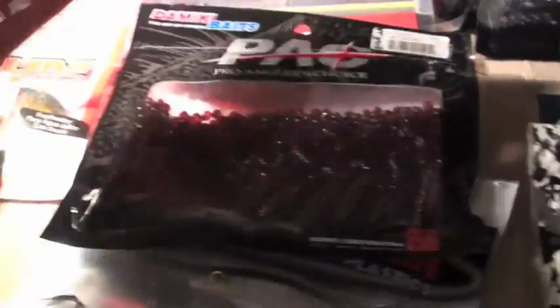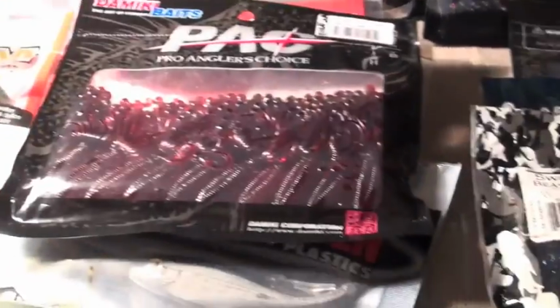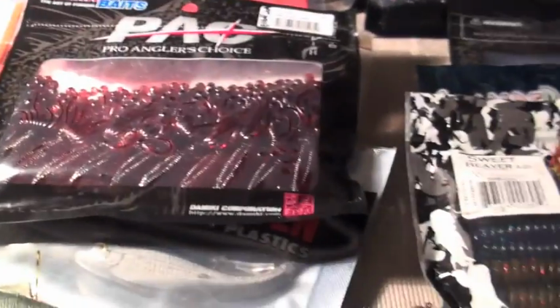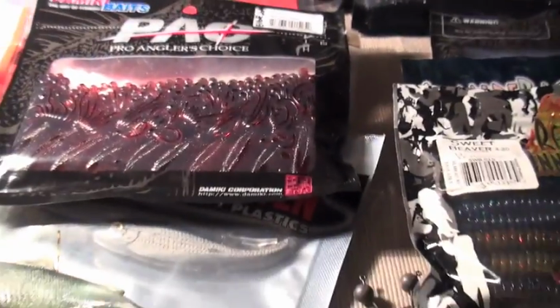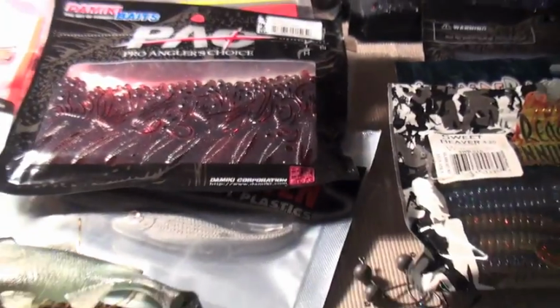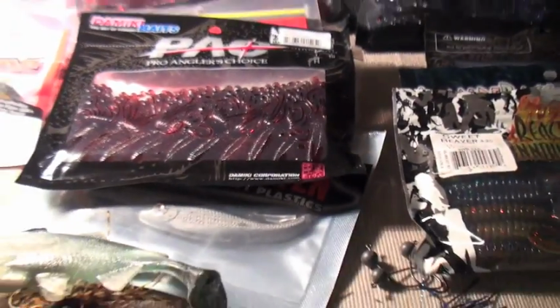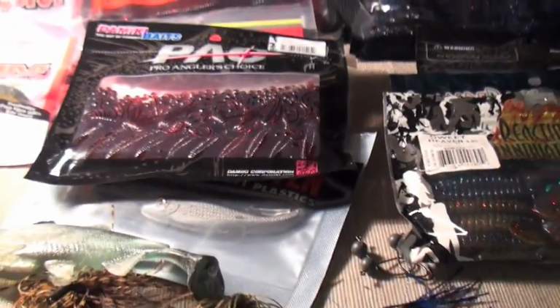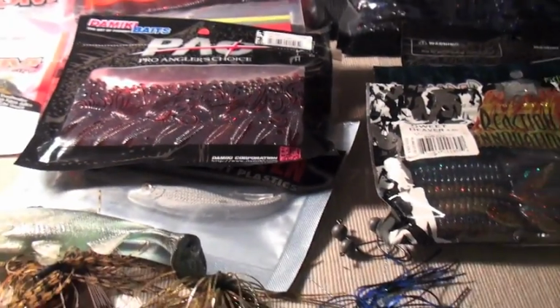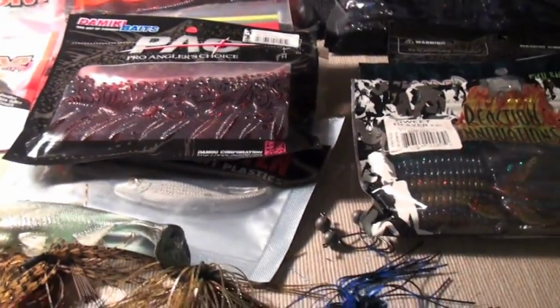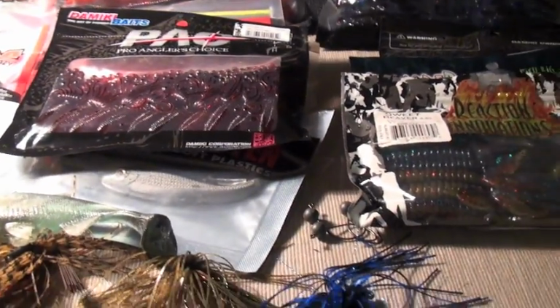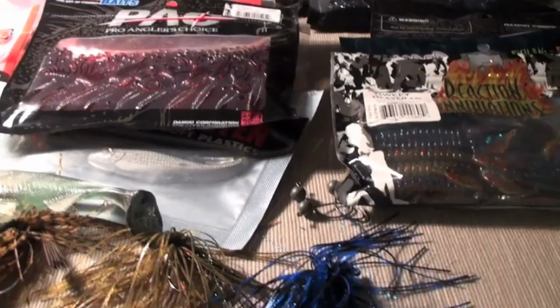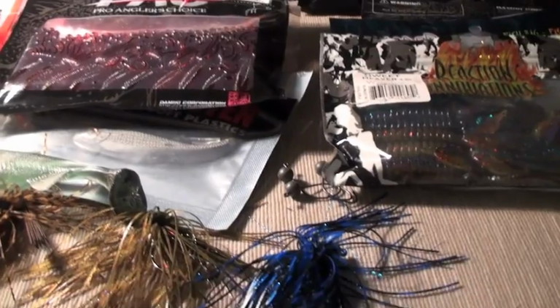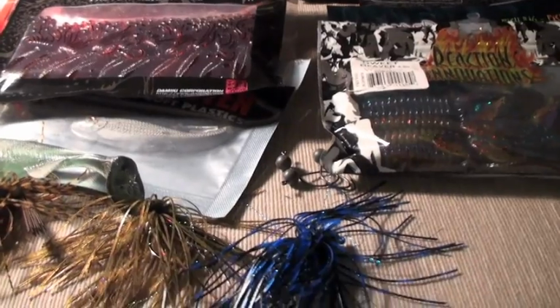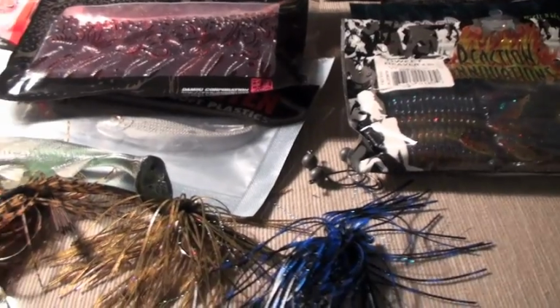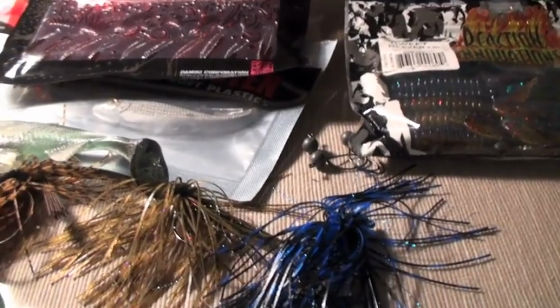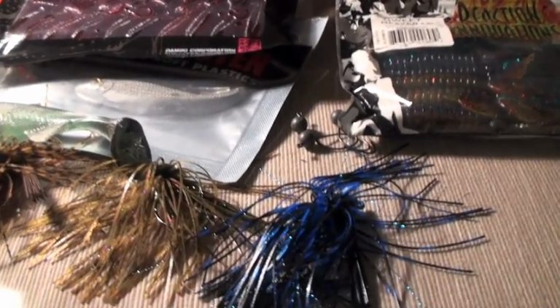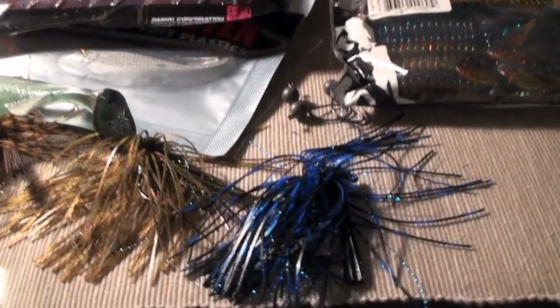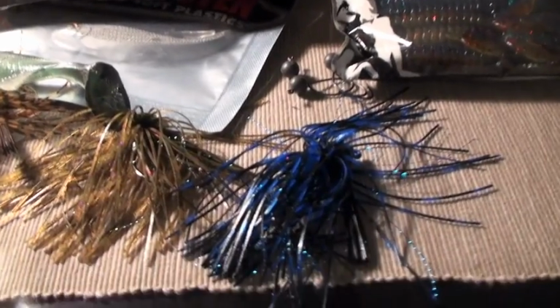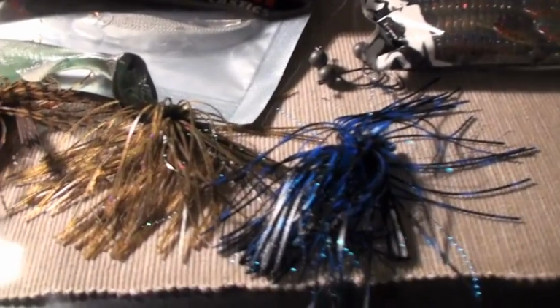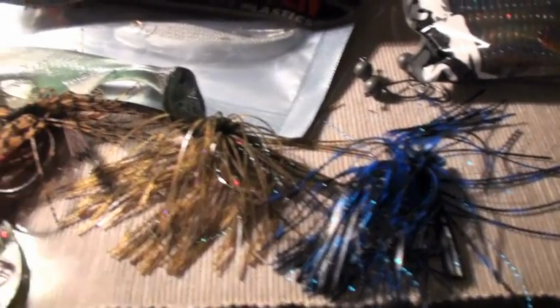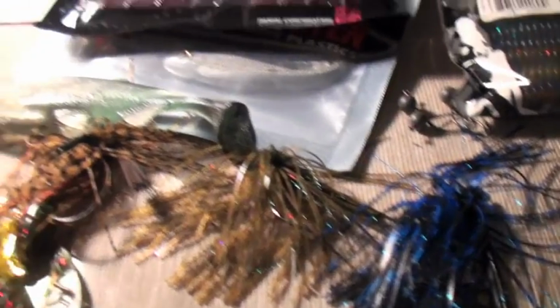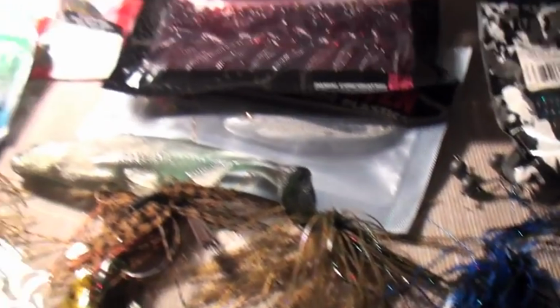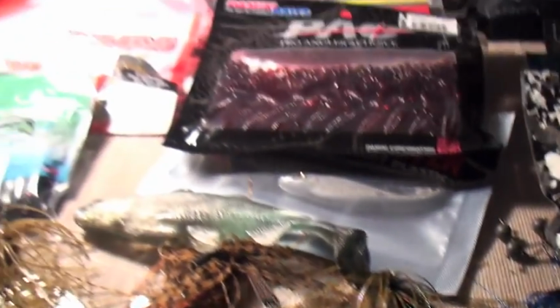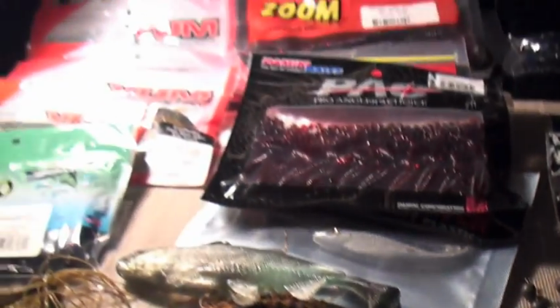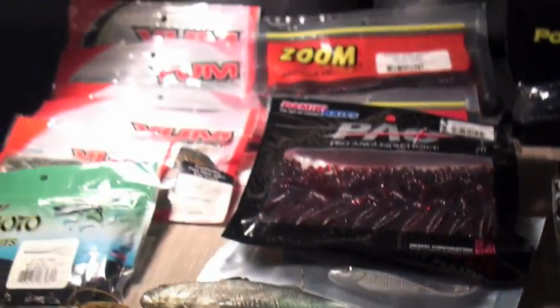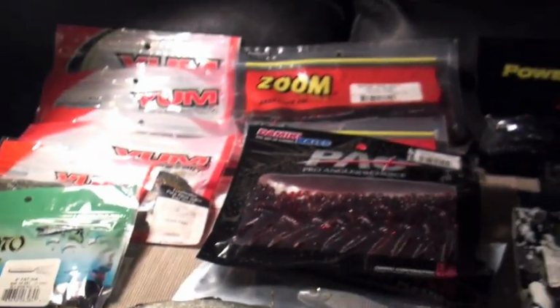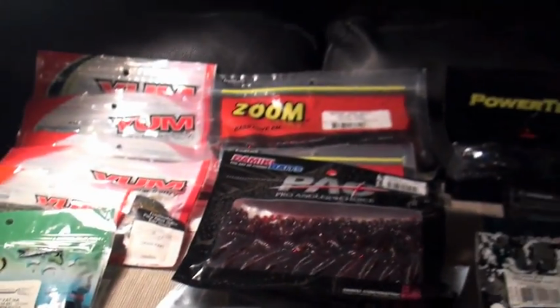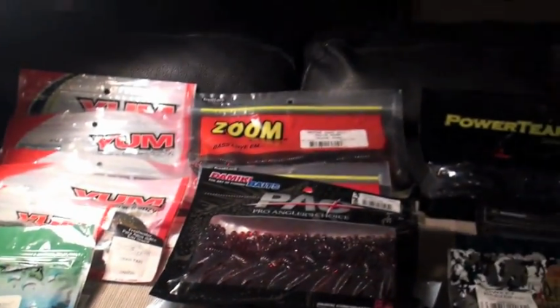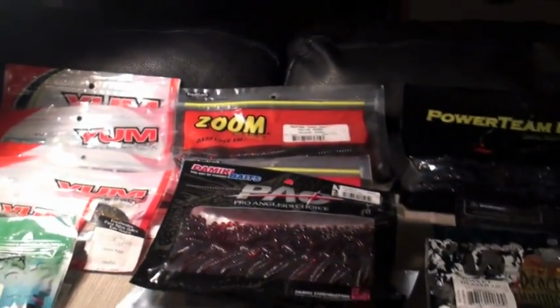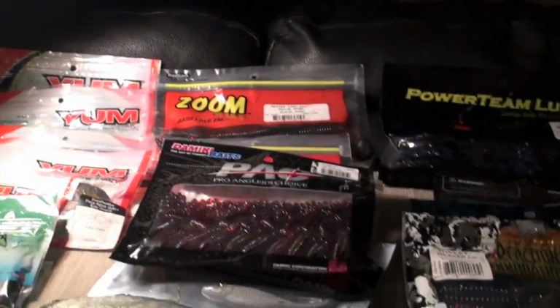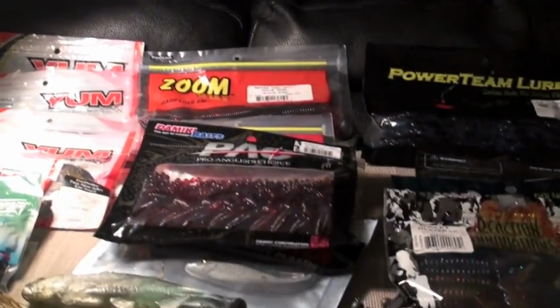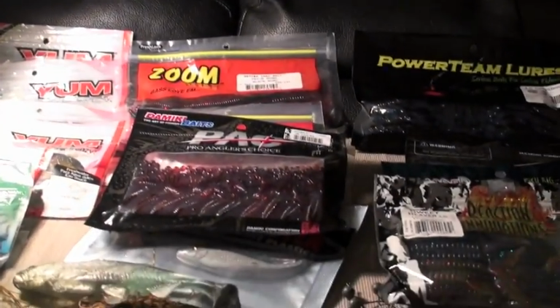I'll be fishing tomorrow with some flick shakes, some jigs, and some plastics. Hope you guys enjoyed this episode!